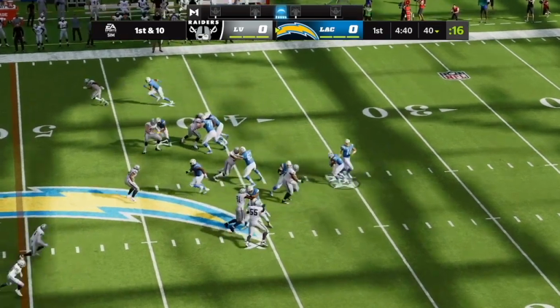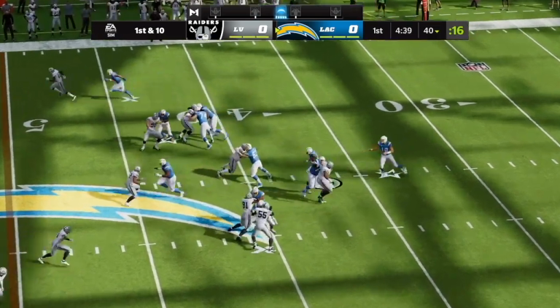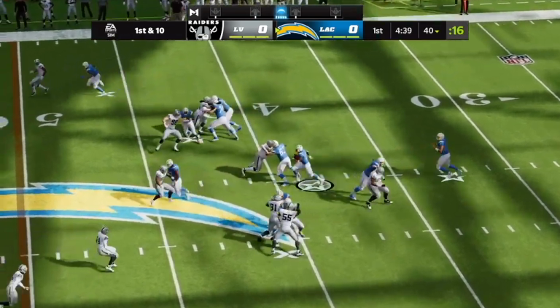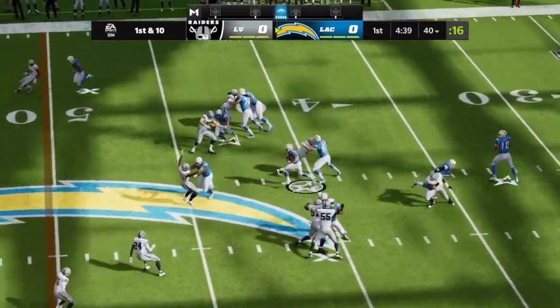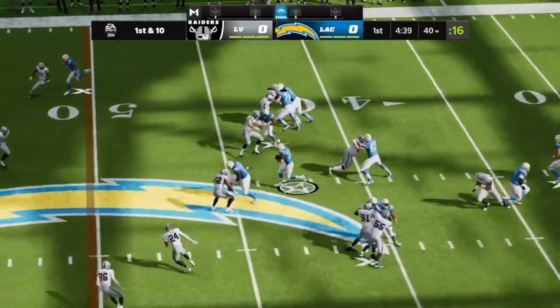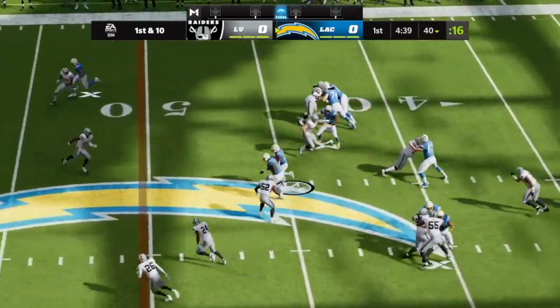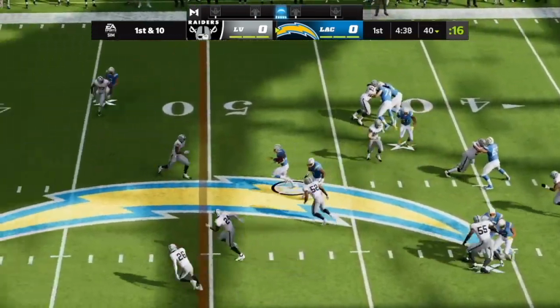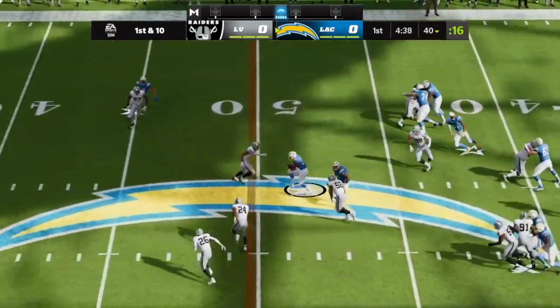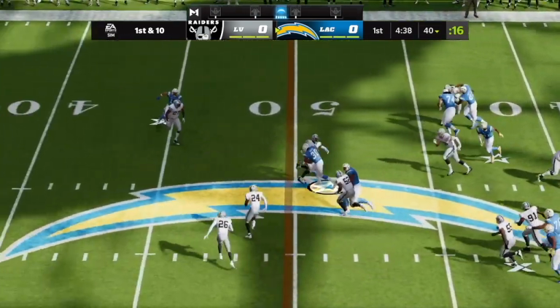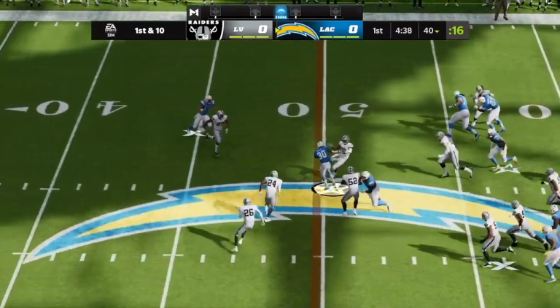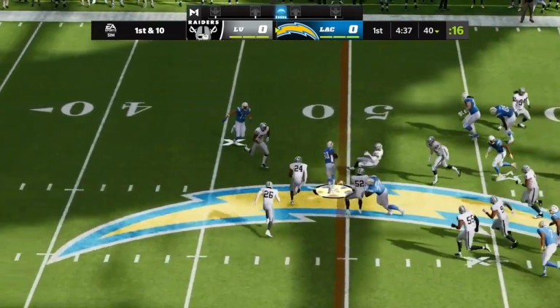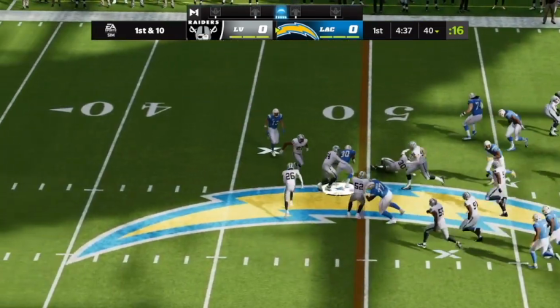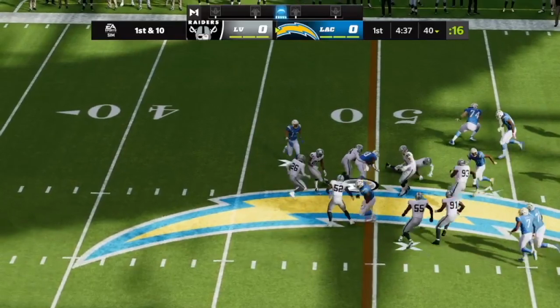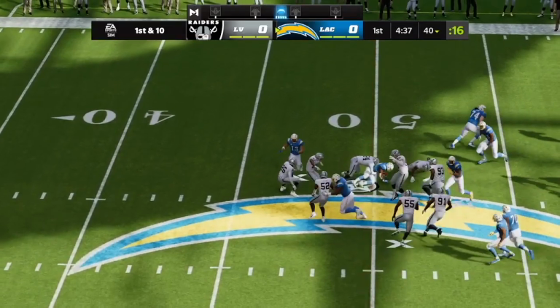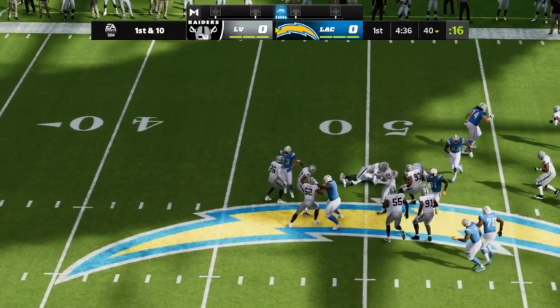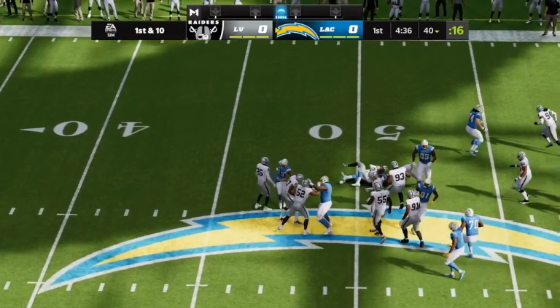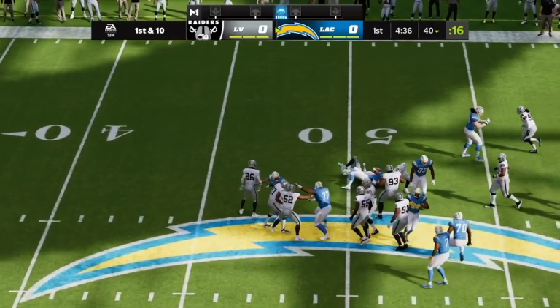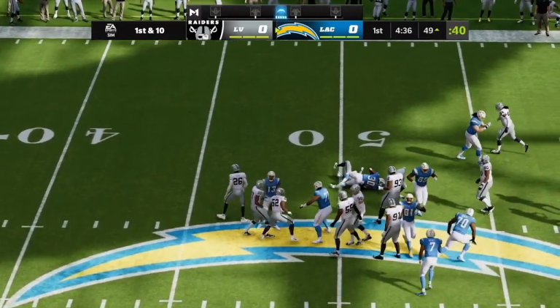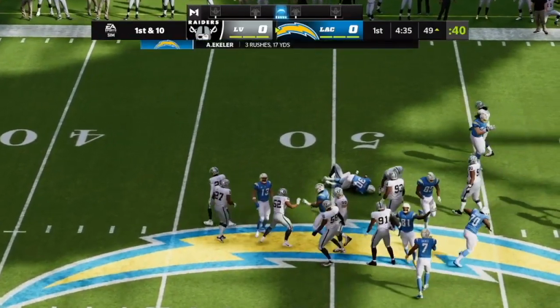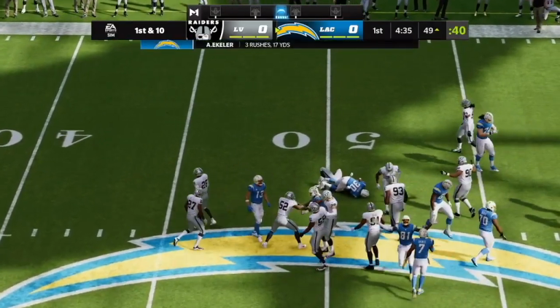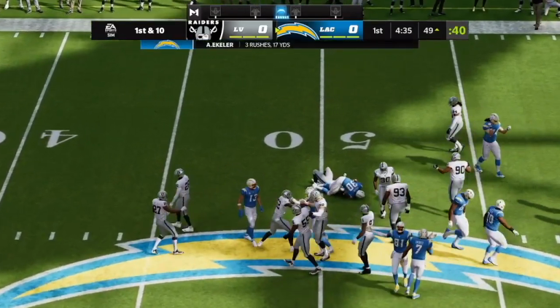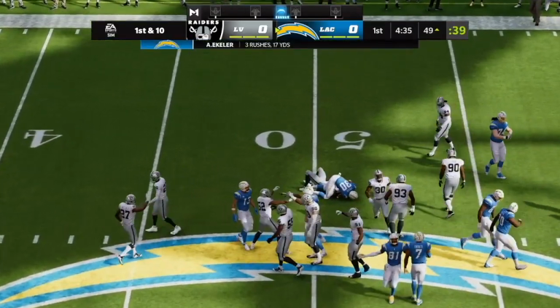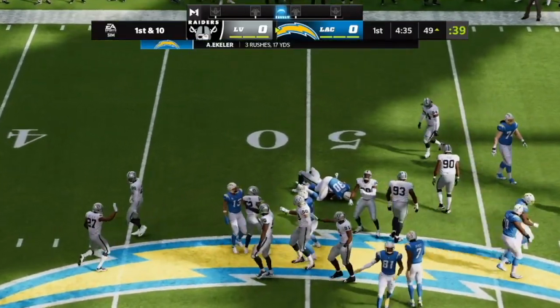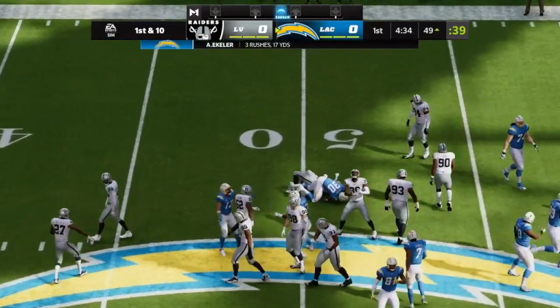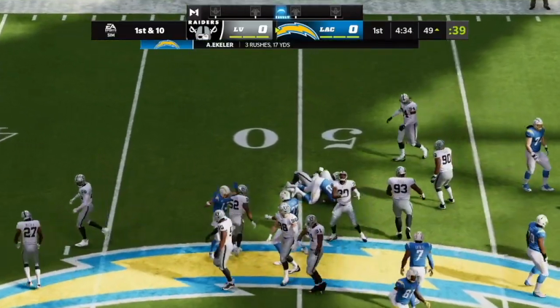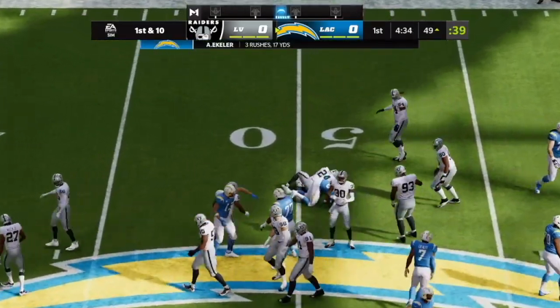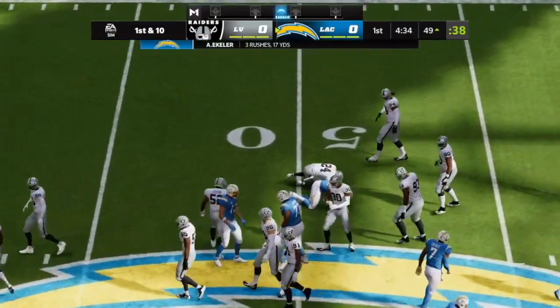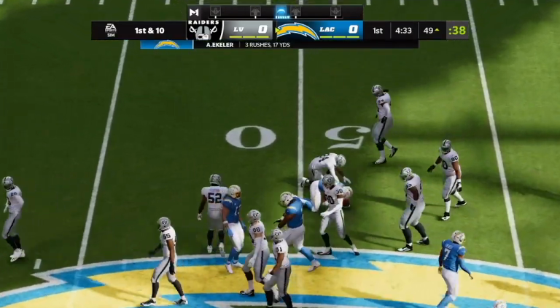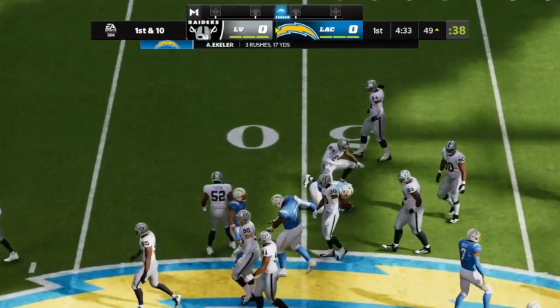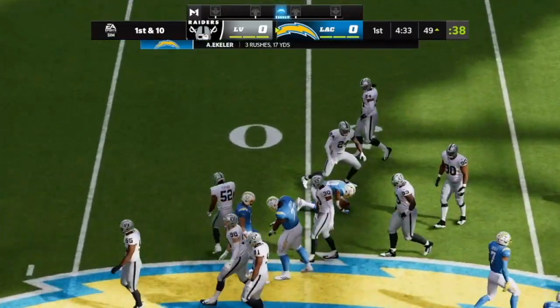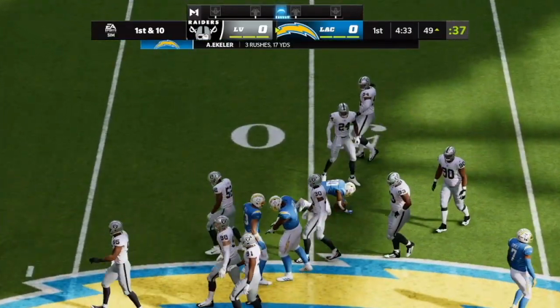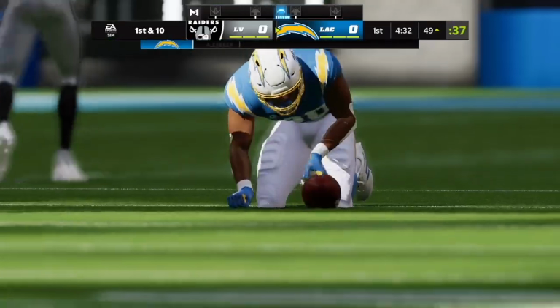Running on first down, Ekeler able to slither by and he'll be taken down, but not before he works it past the 50.